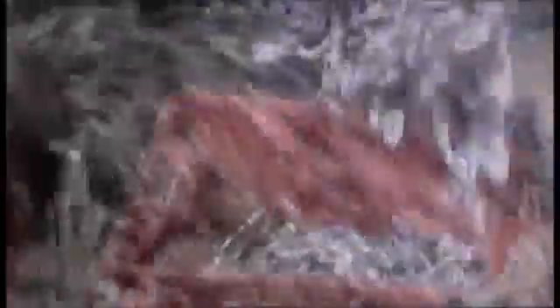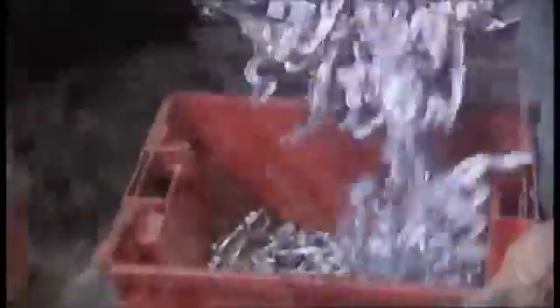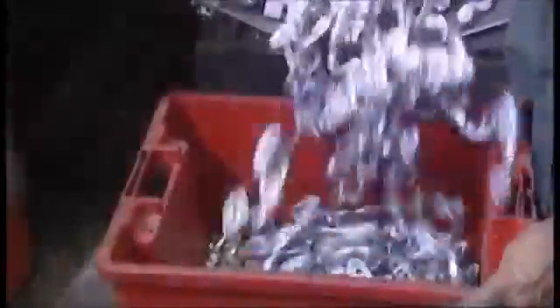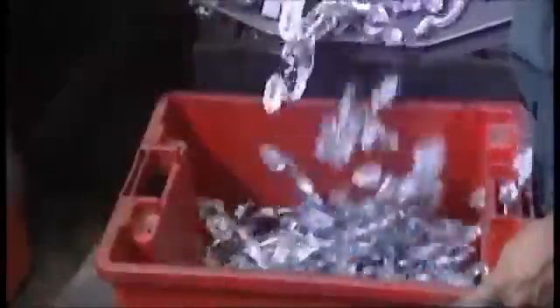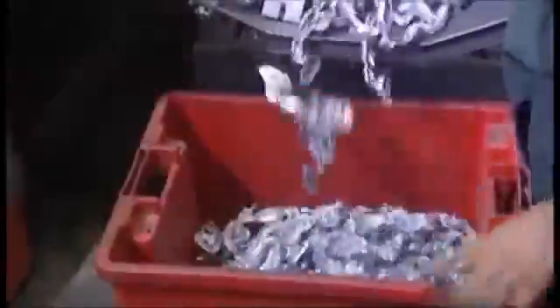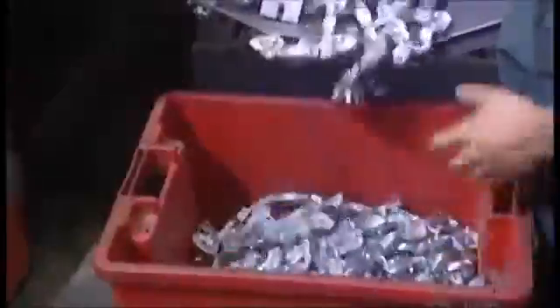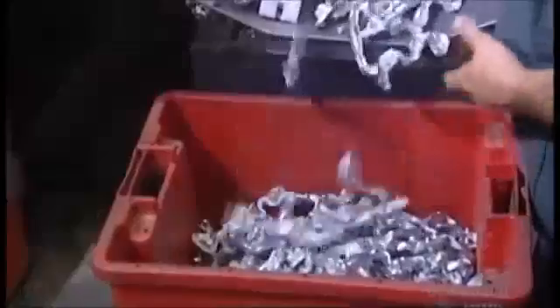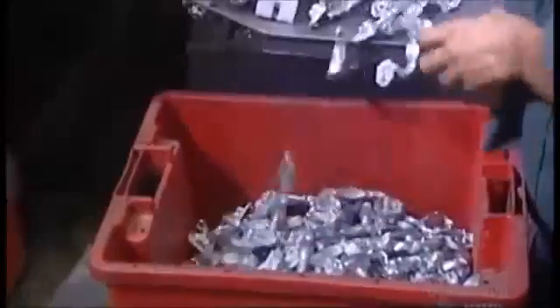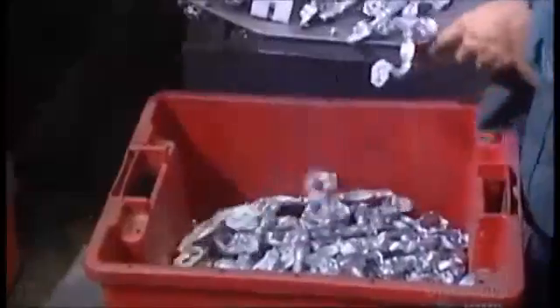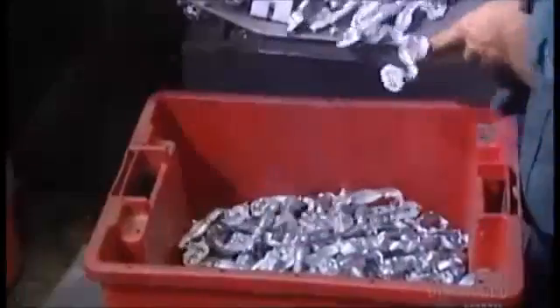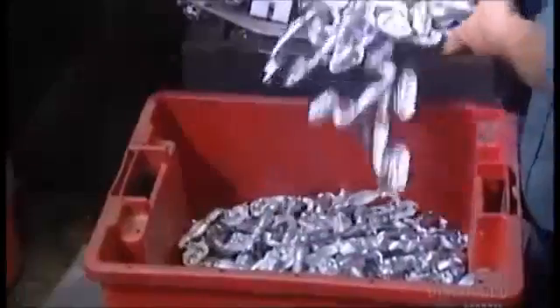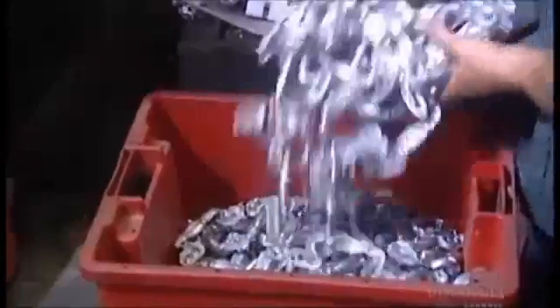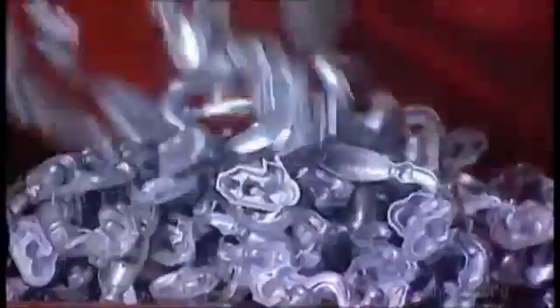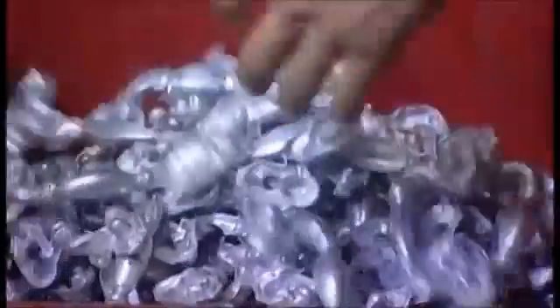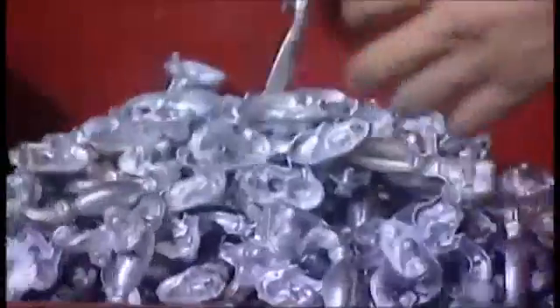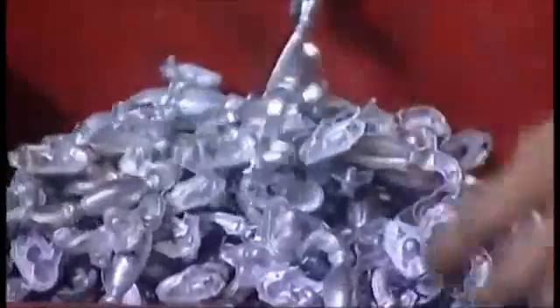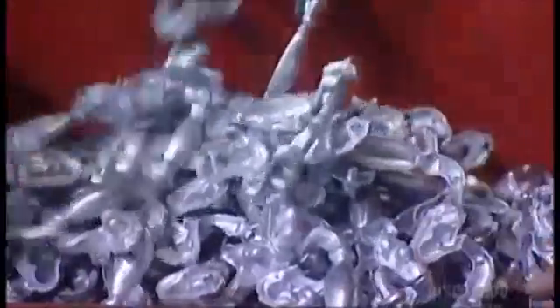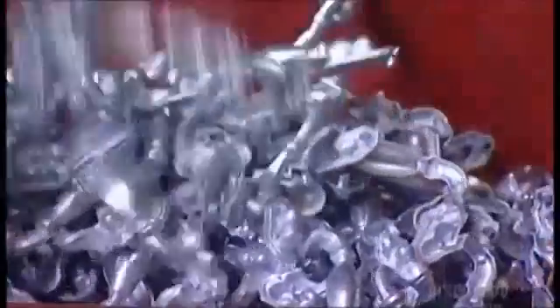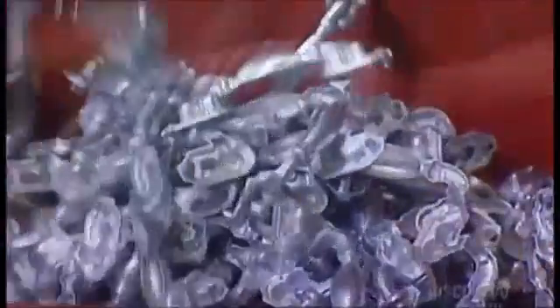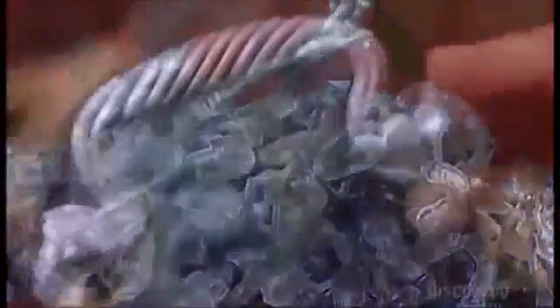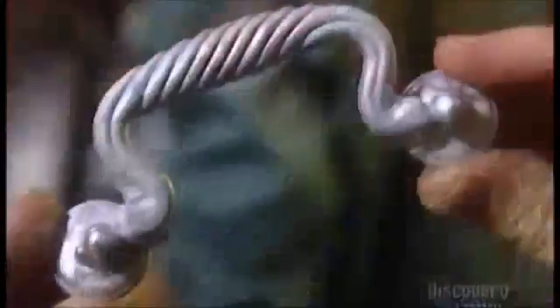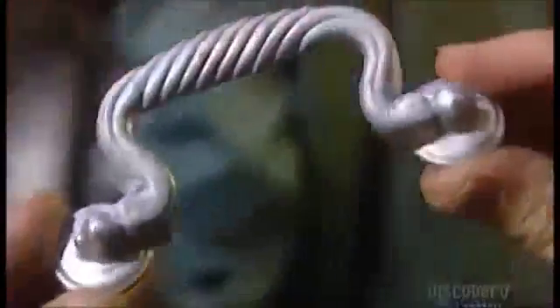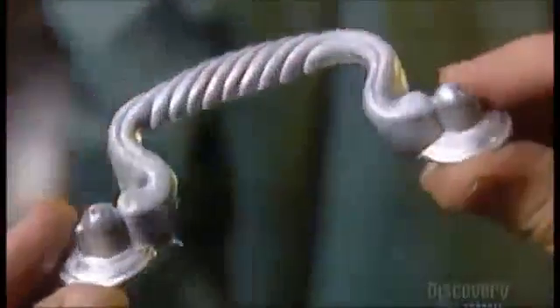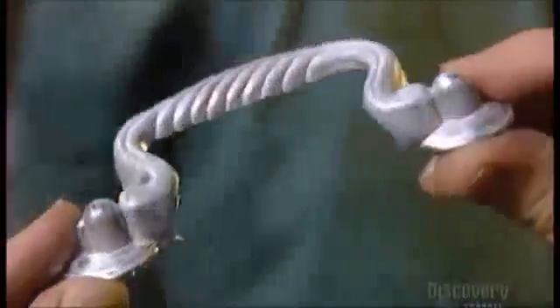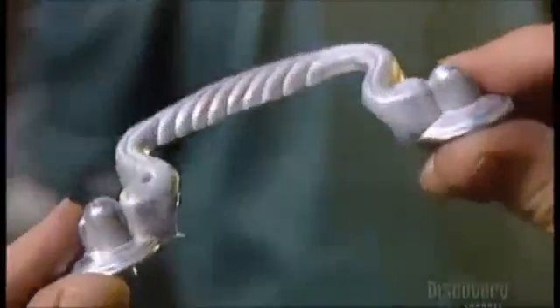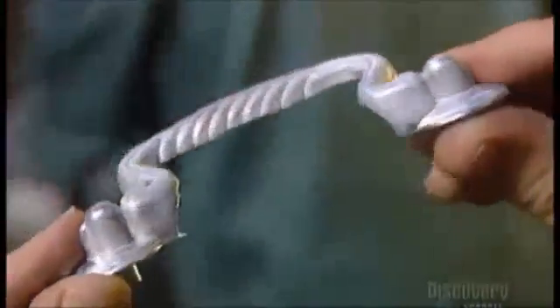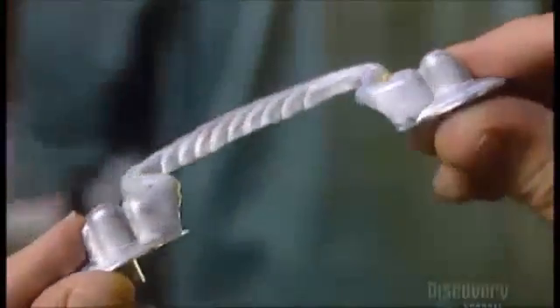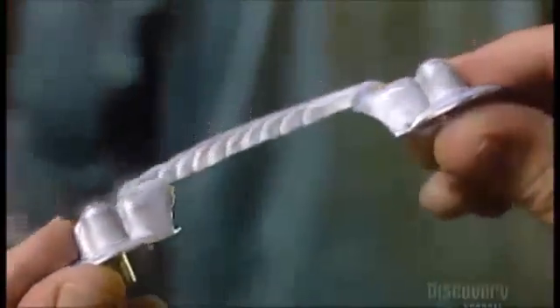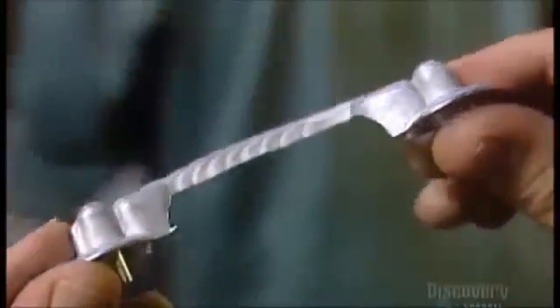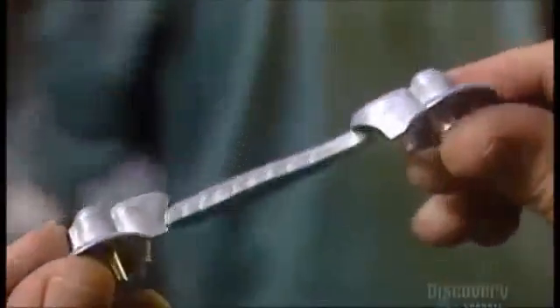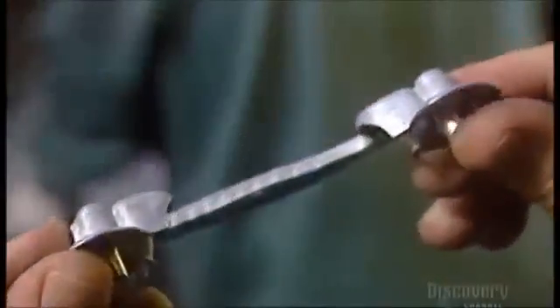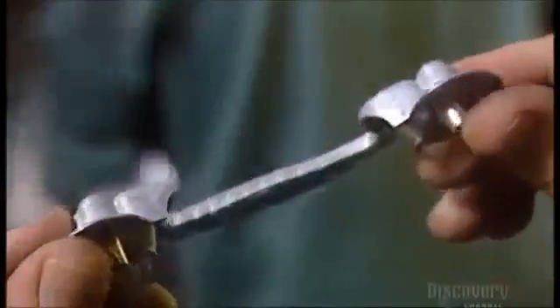A worker dumps the handle shapes into a bin. They're starting to look like something you could really hang on to.